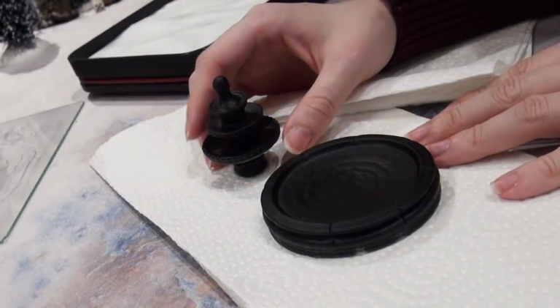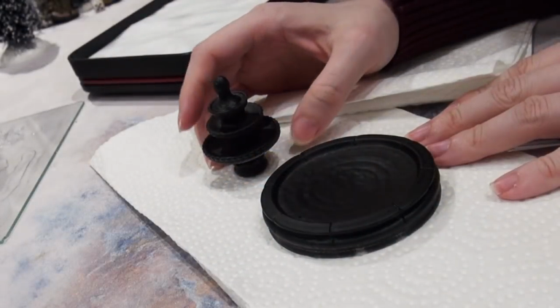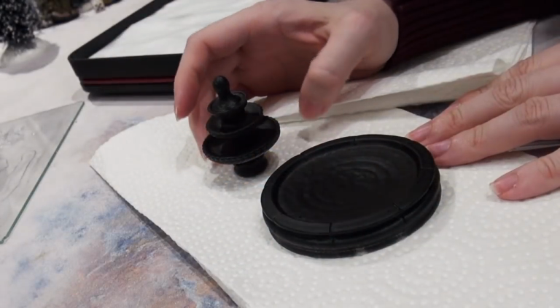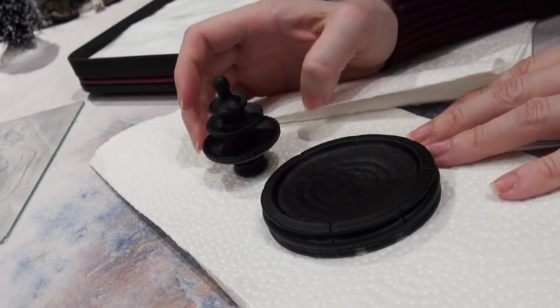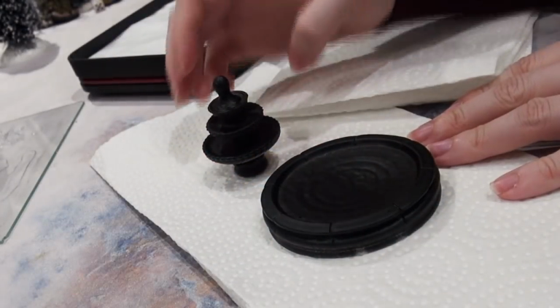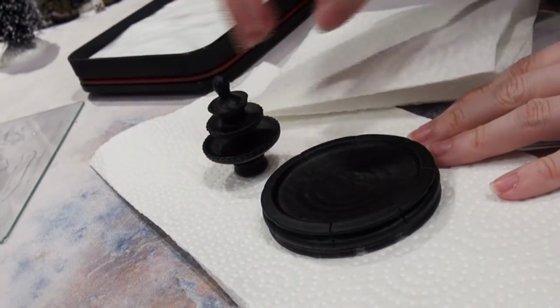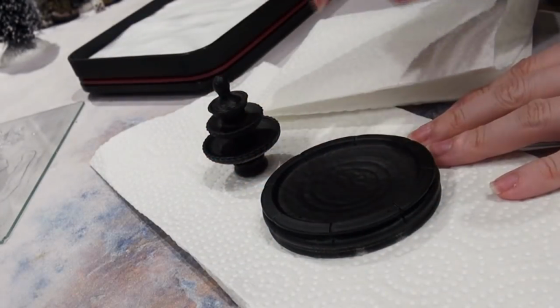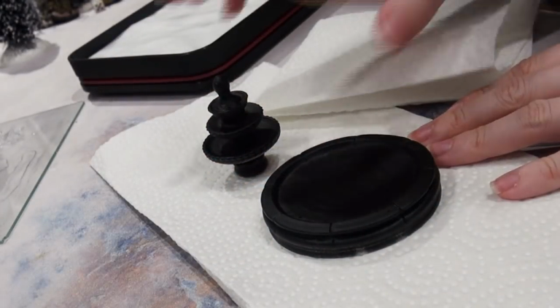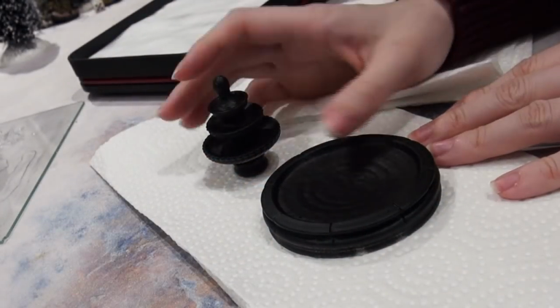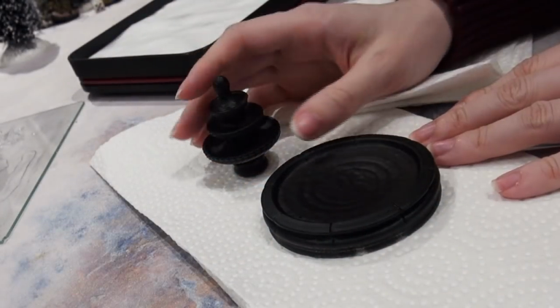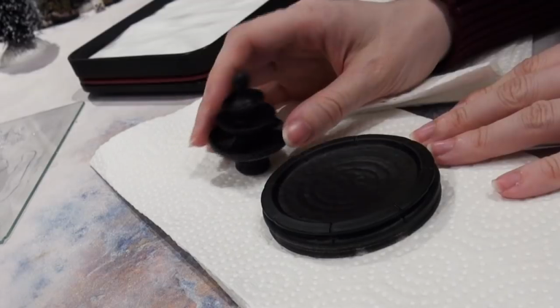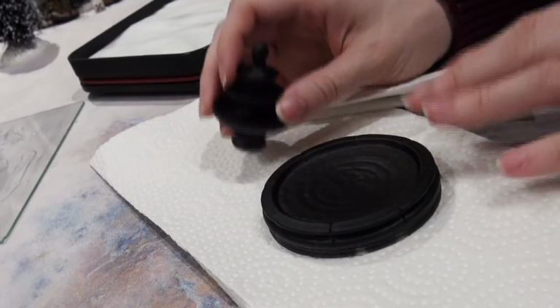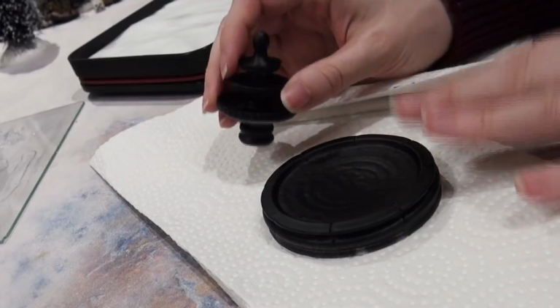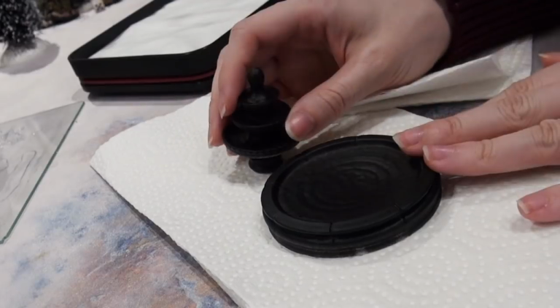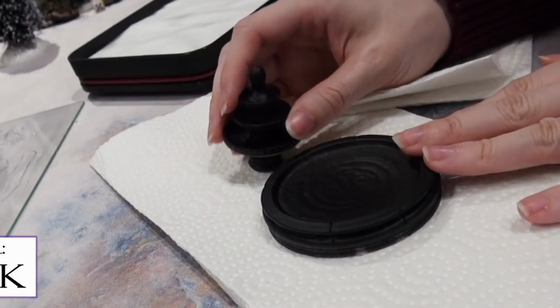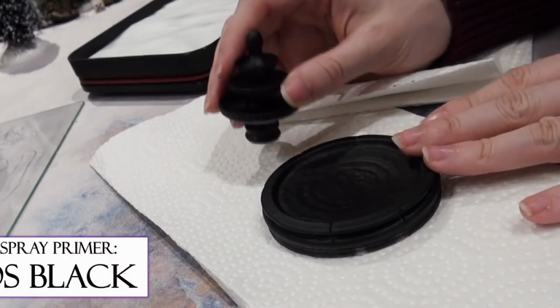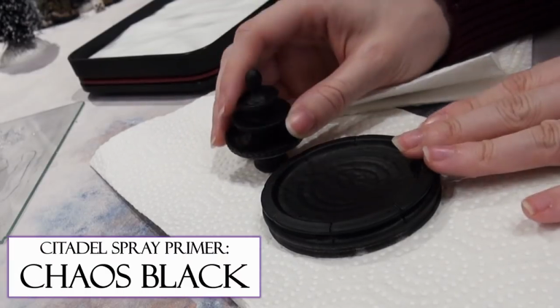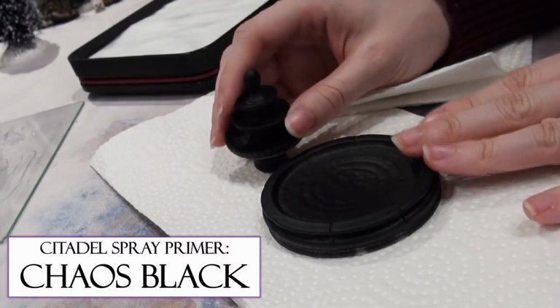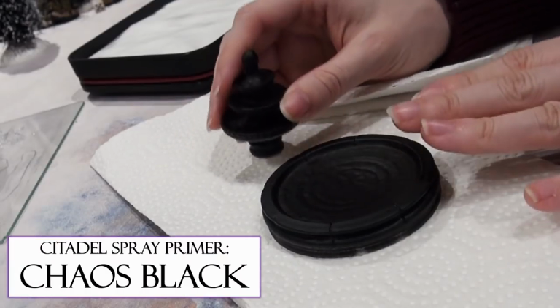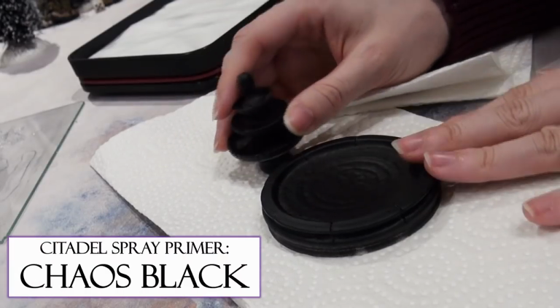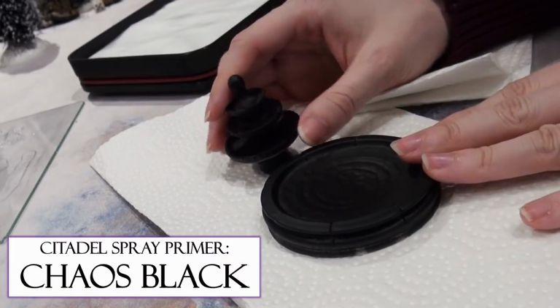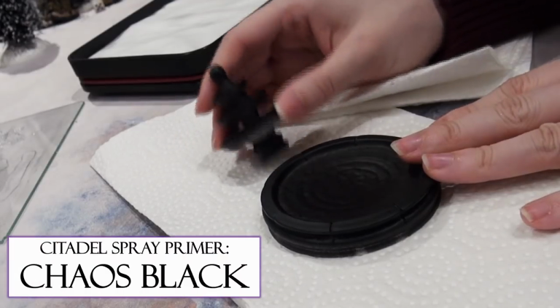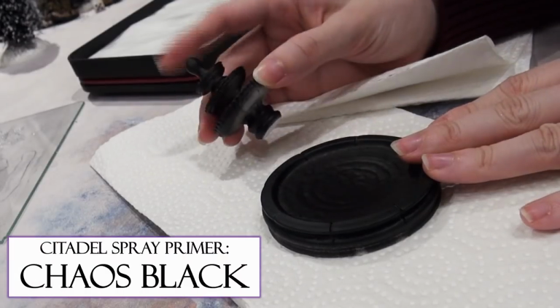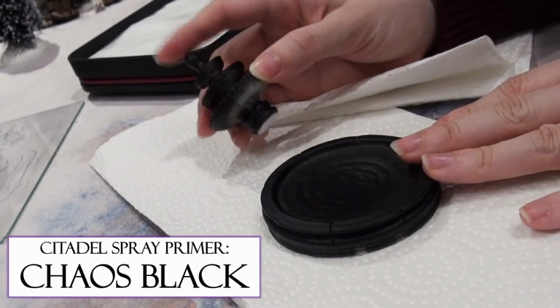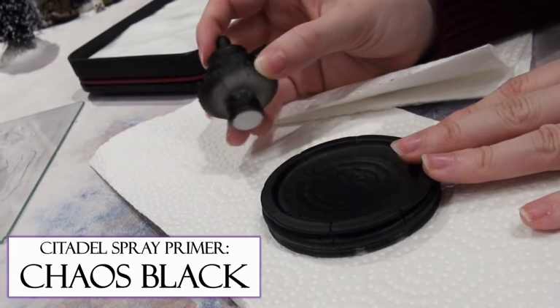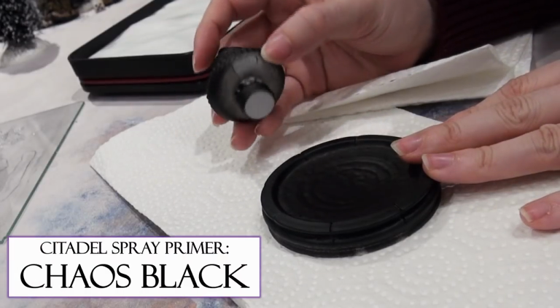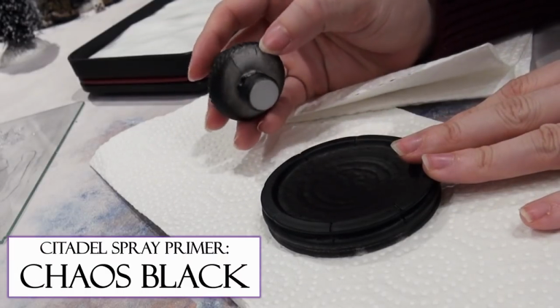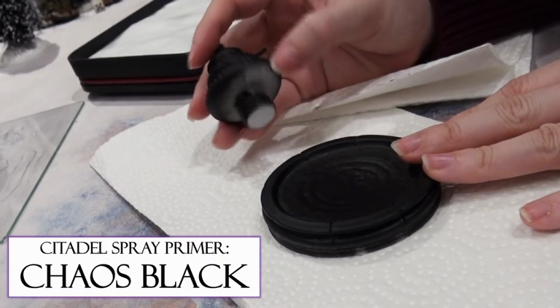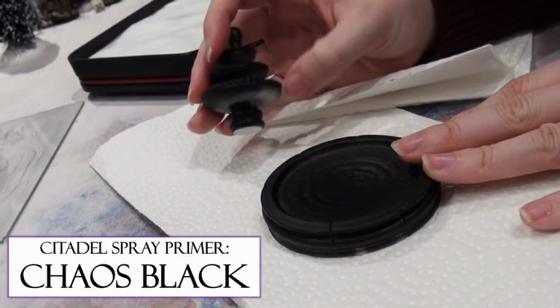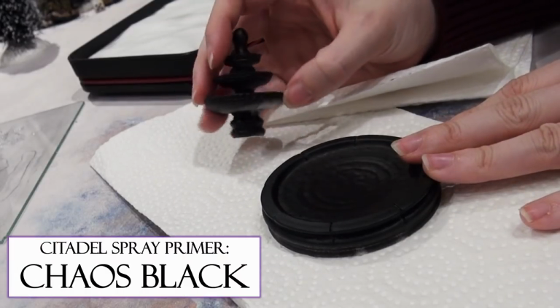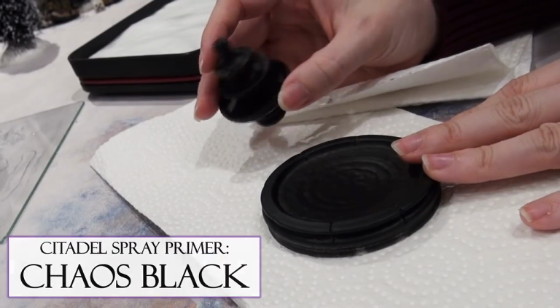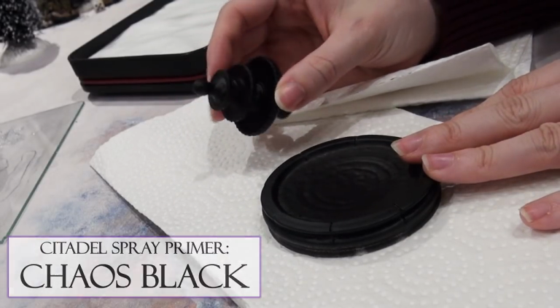Before I started painting, I sprayed these pieces with Citadel Spray, Chaos Black.